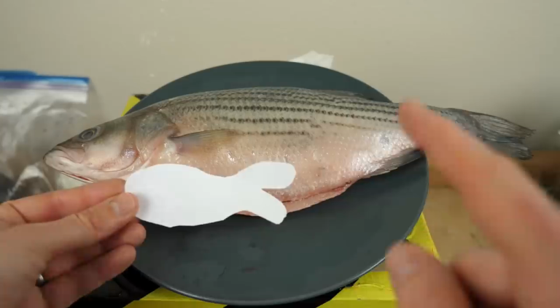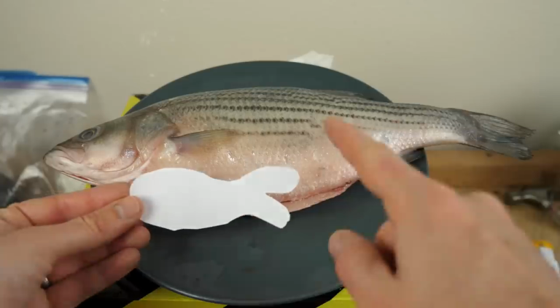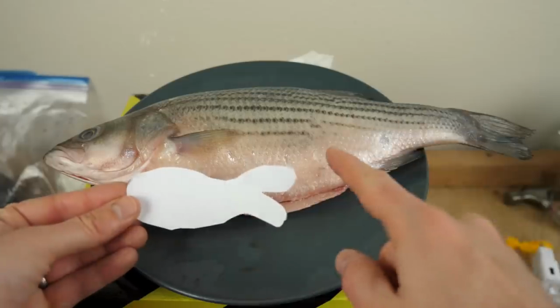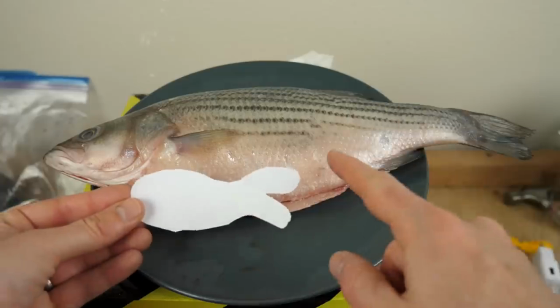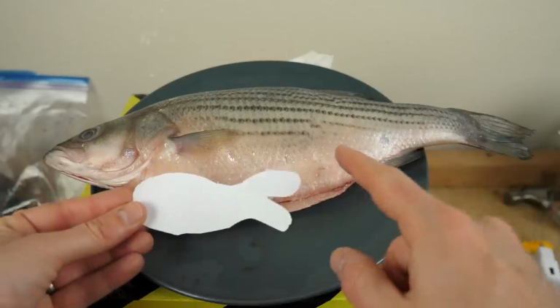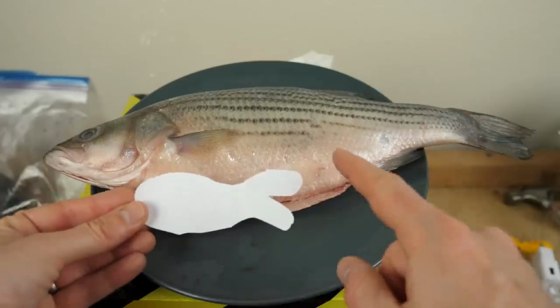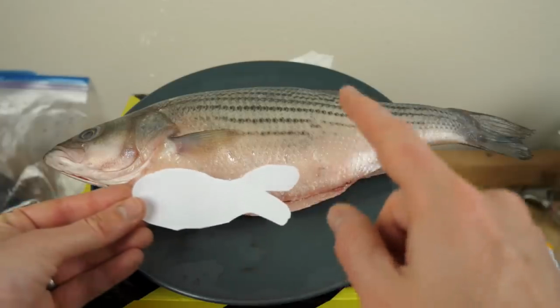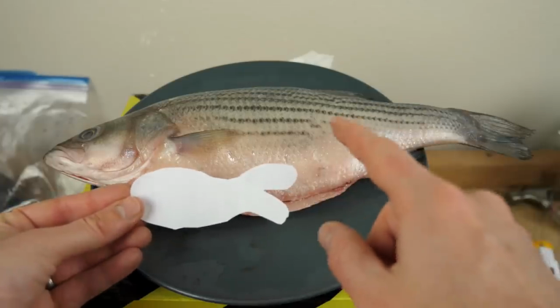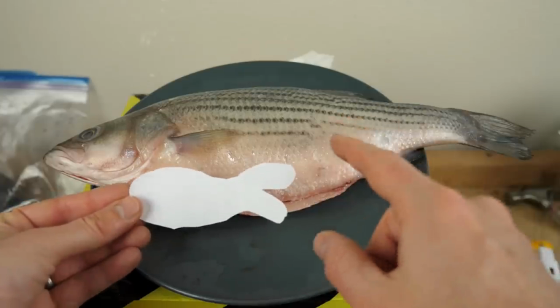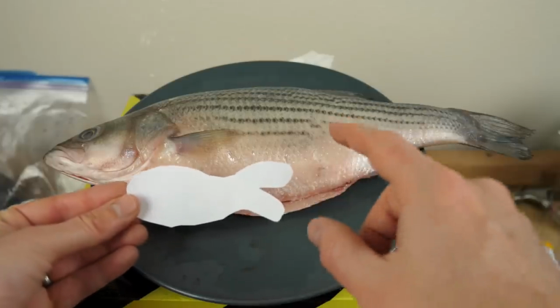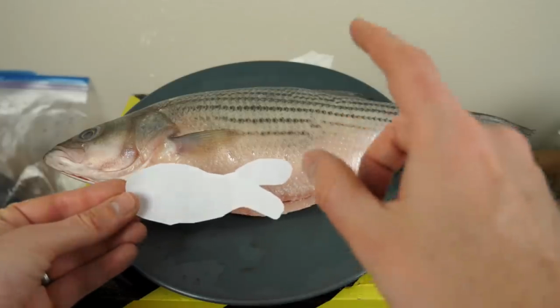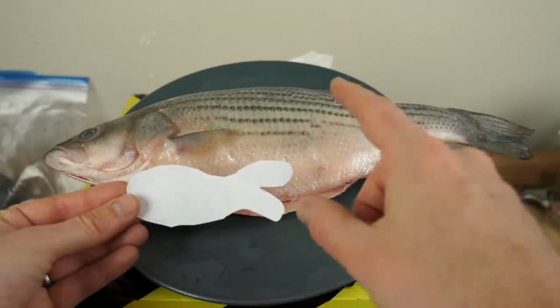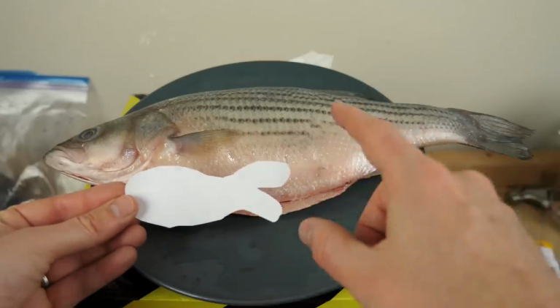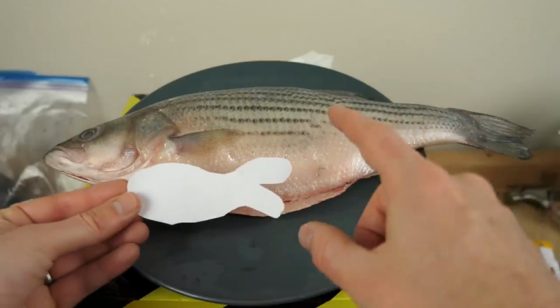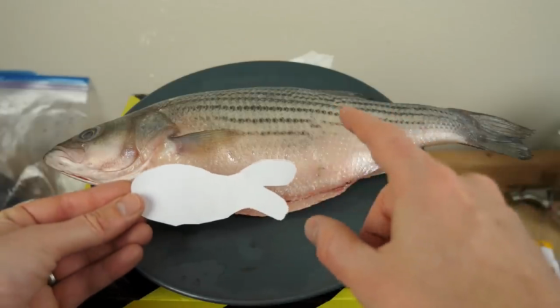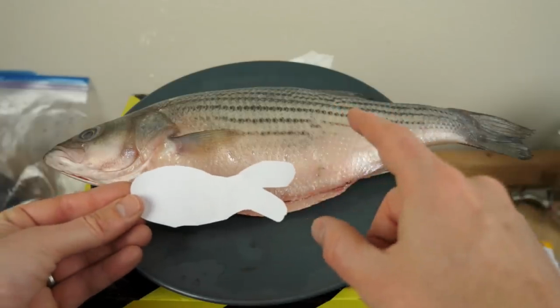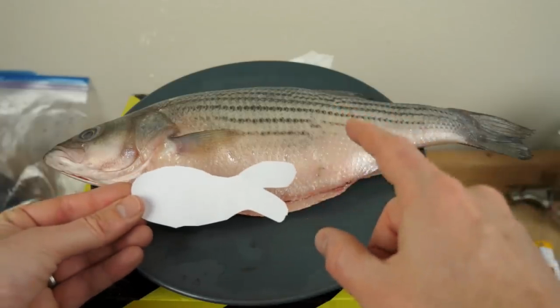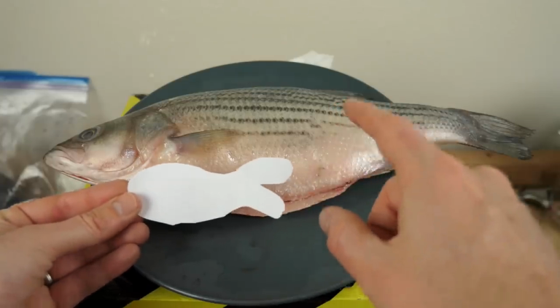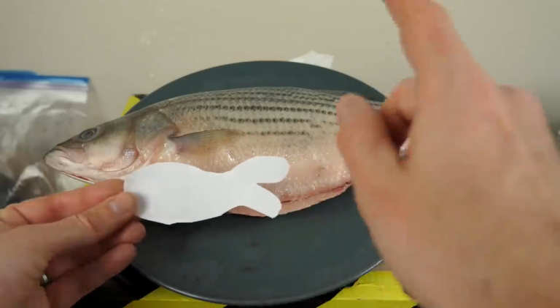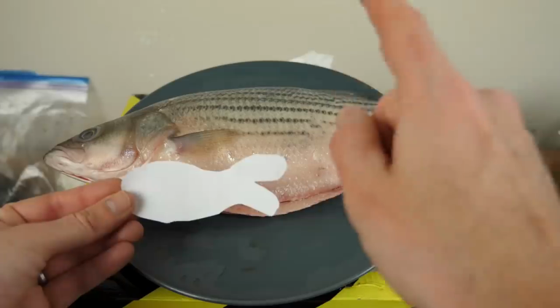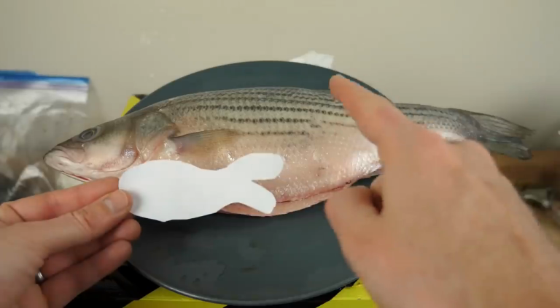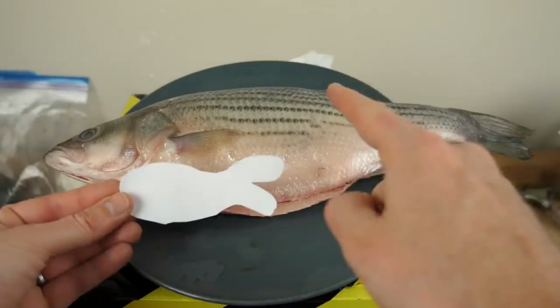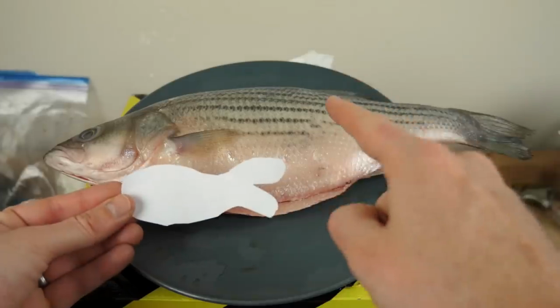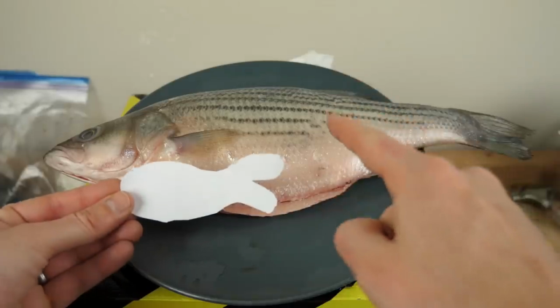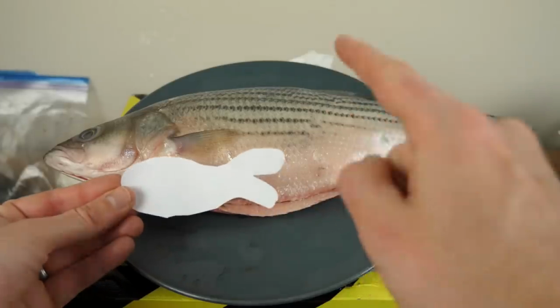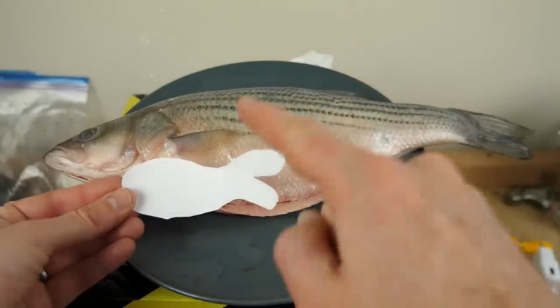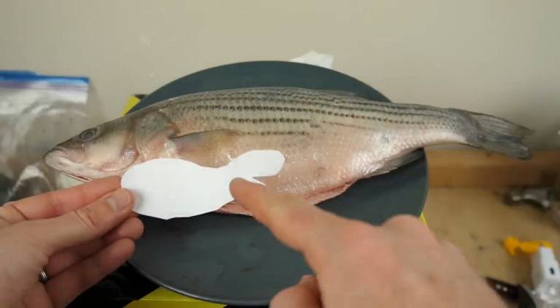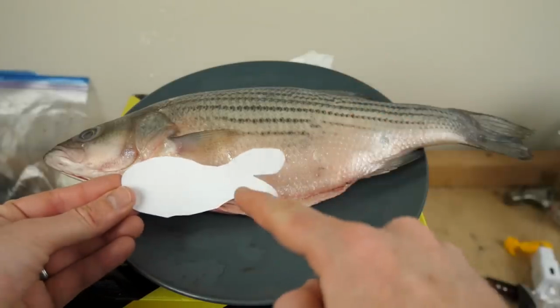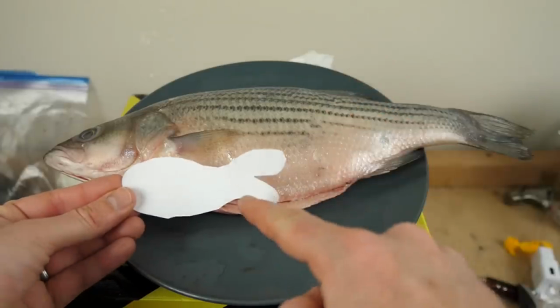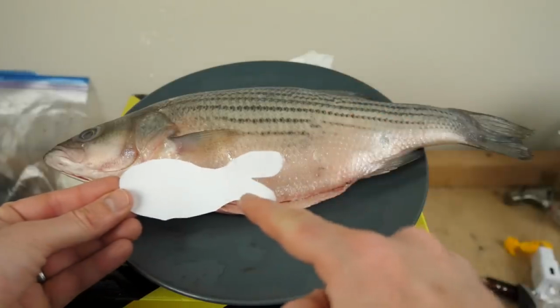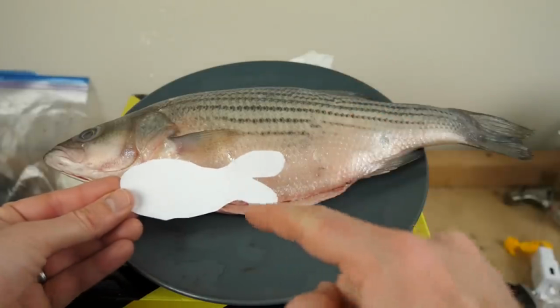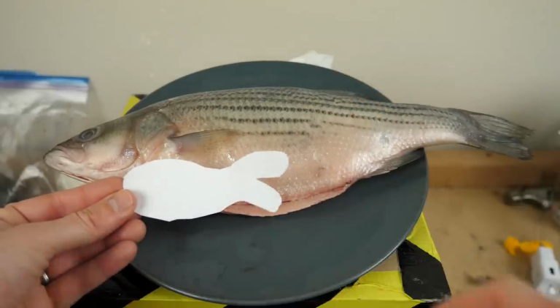Today I'm going to be showing you a weird experiment: how fish bile can make paper swim.